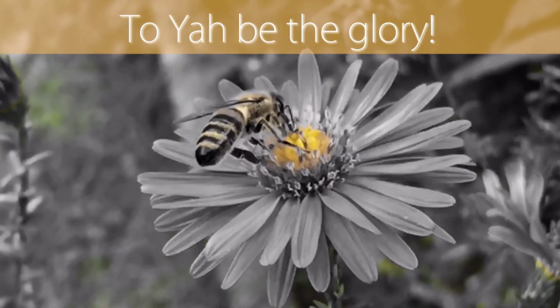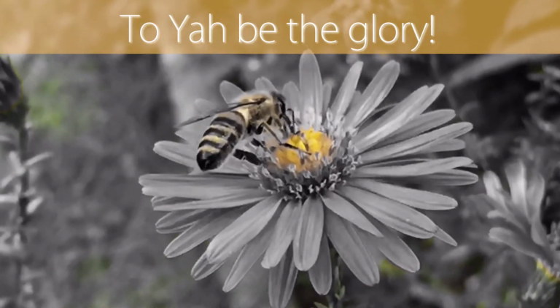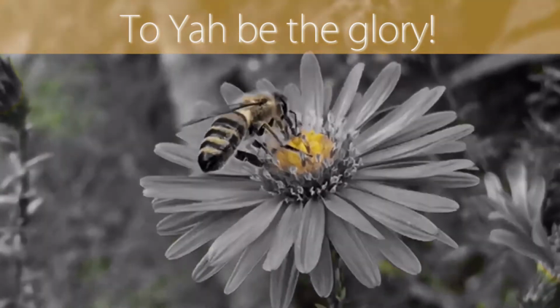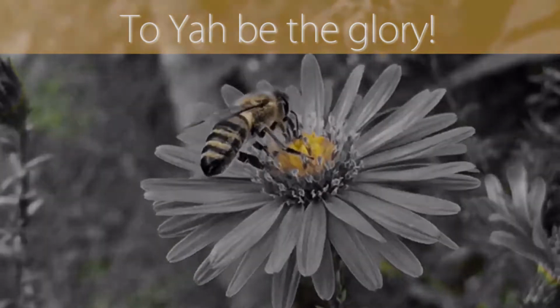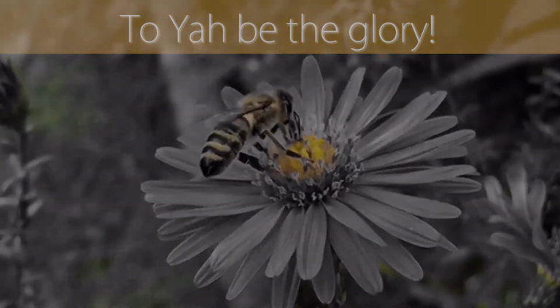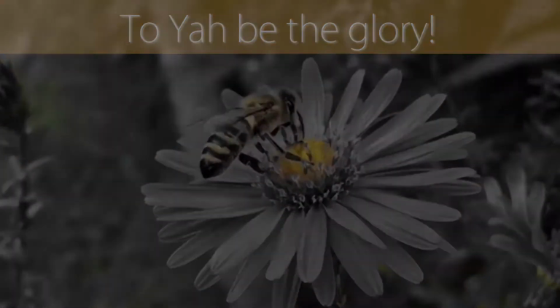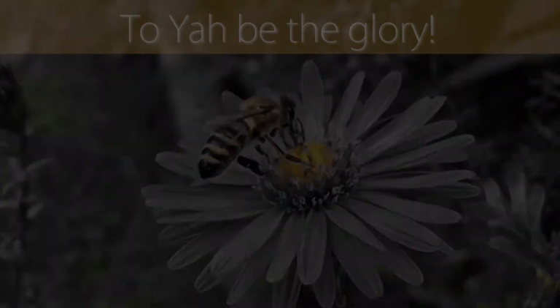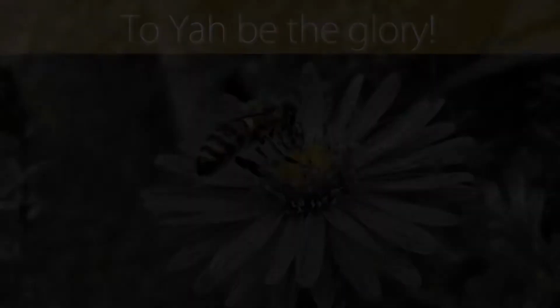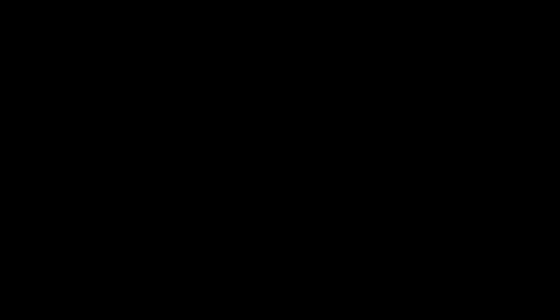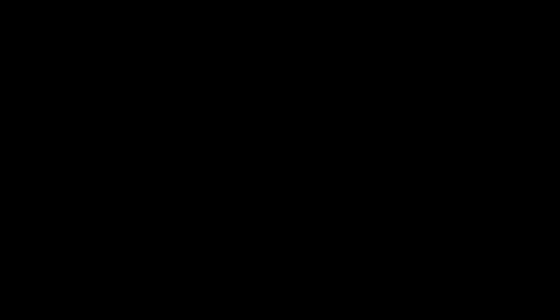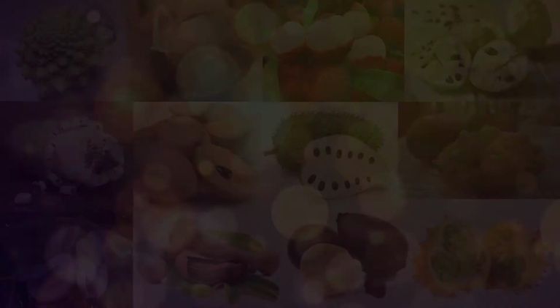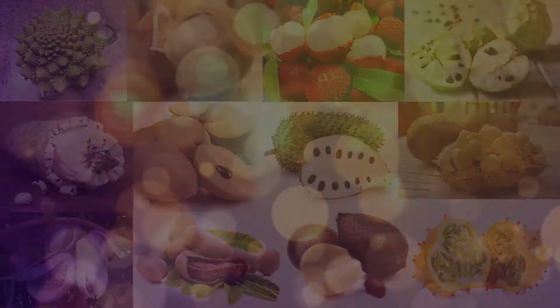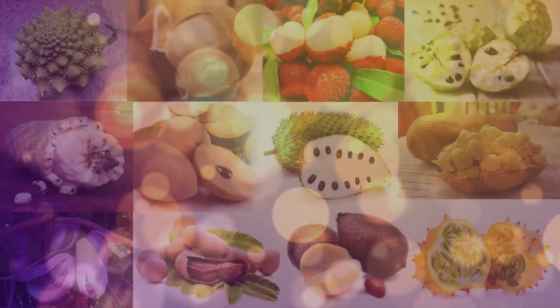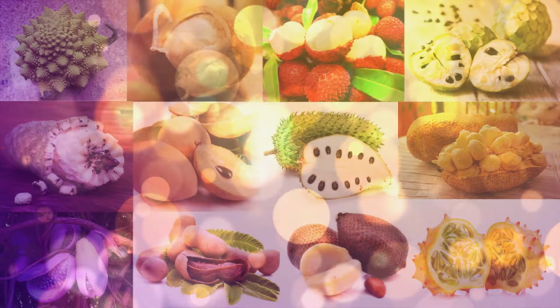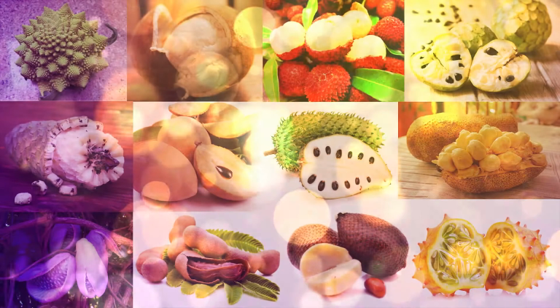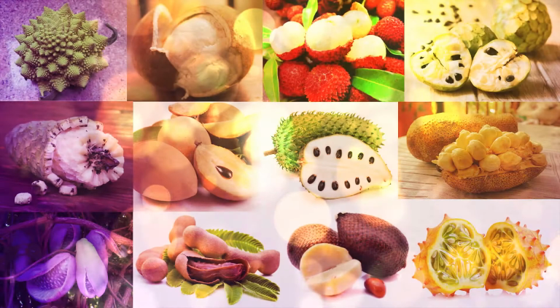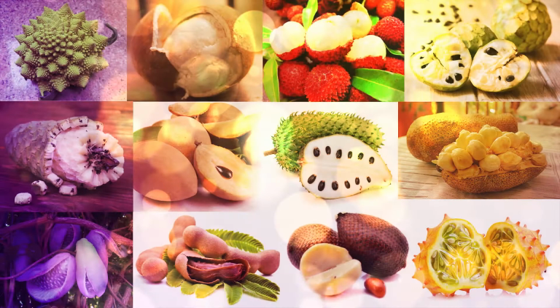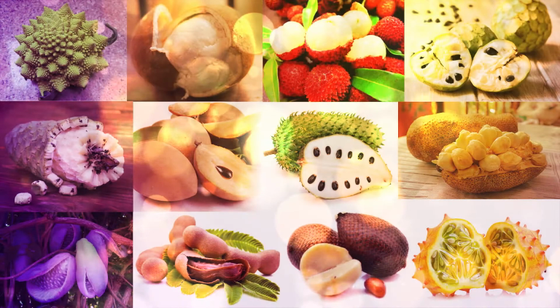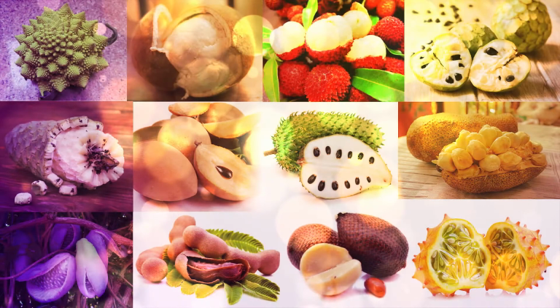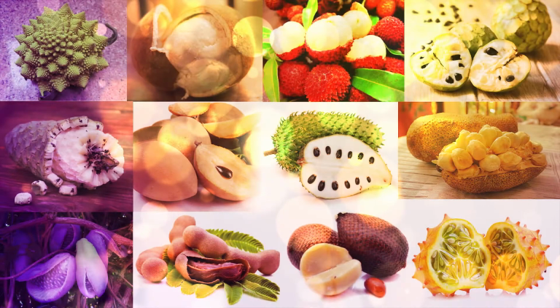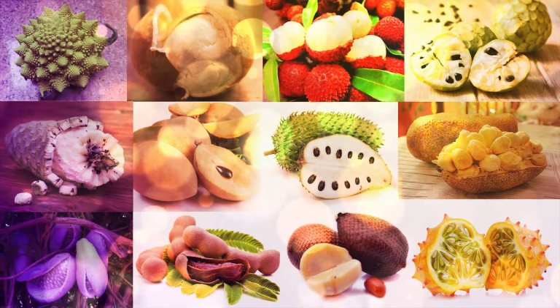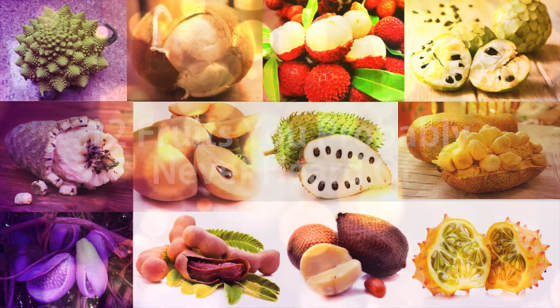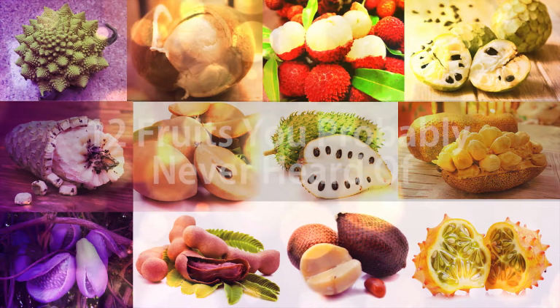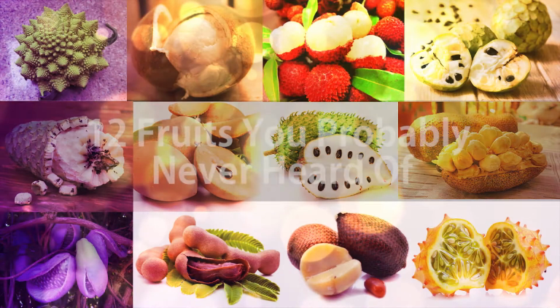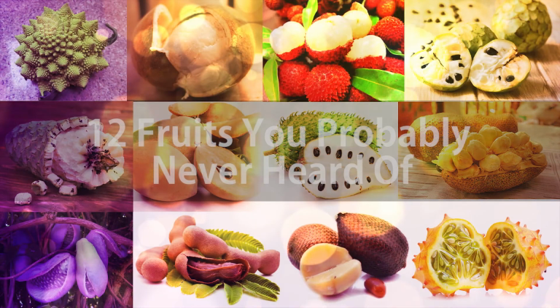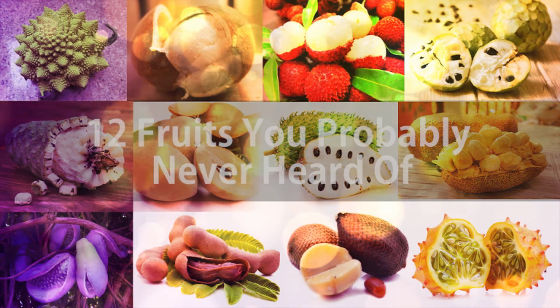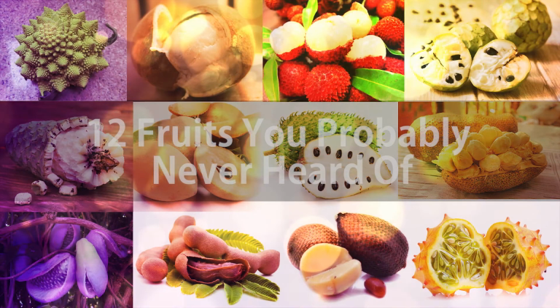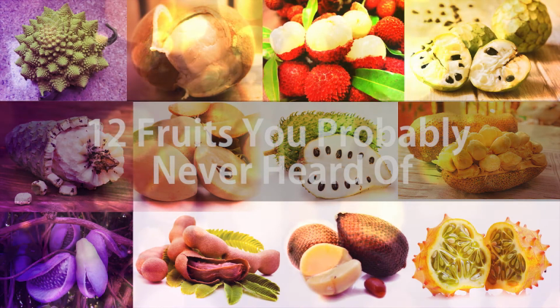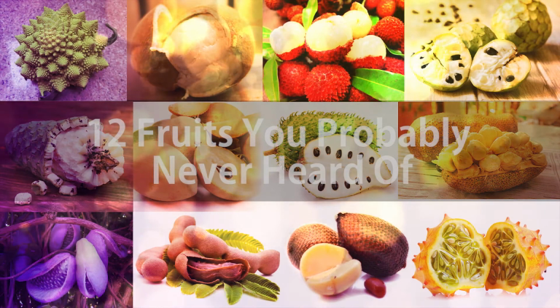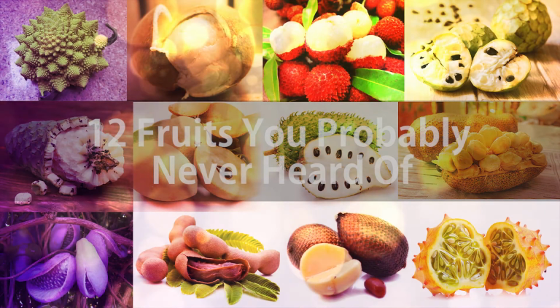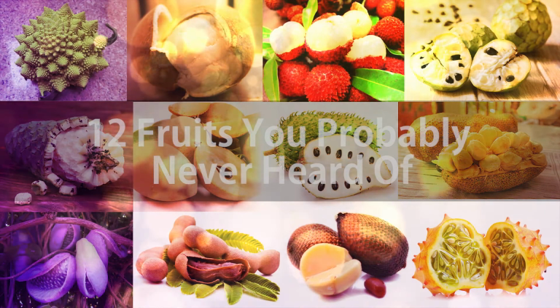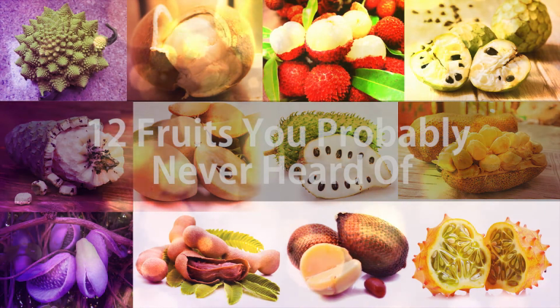We're going to explore 12 fruits that you've probably never seen or heard of.